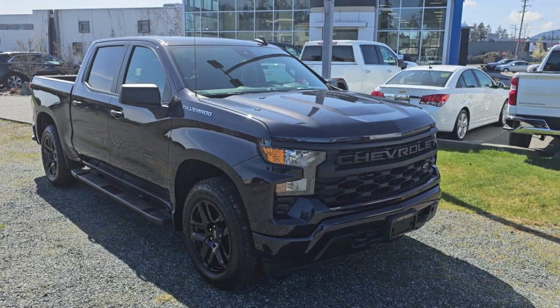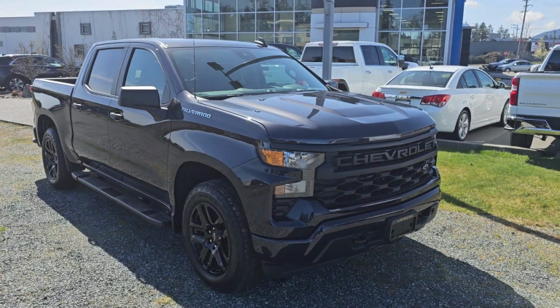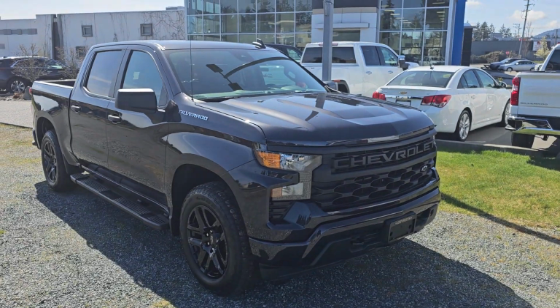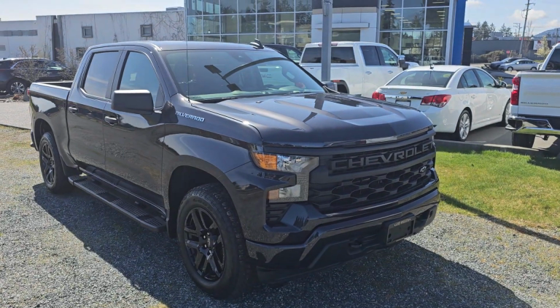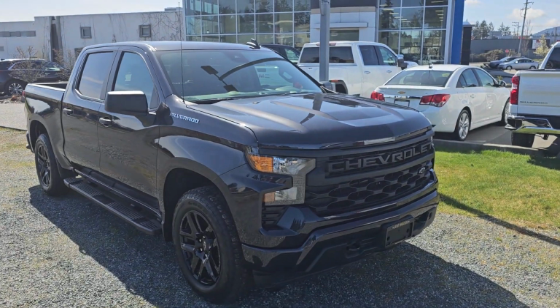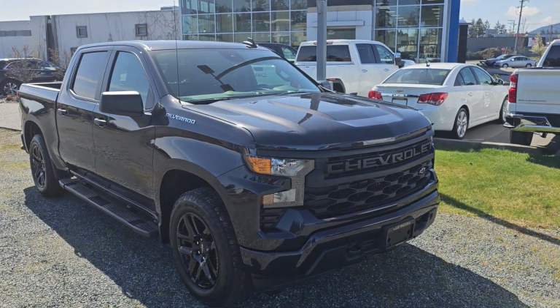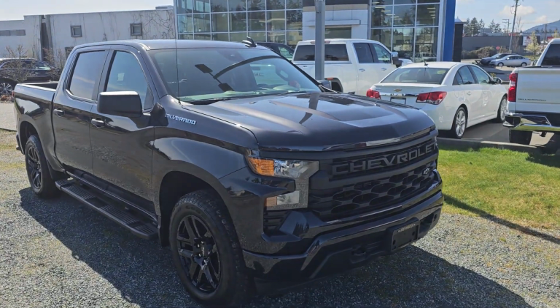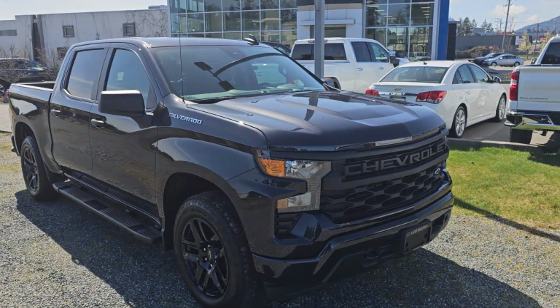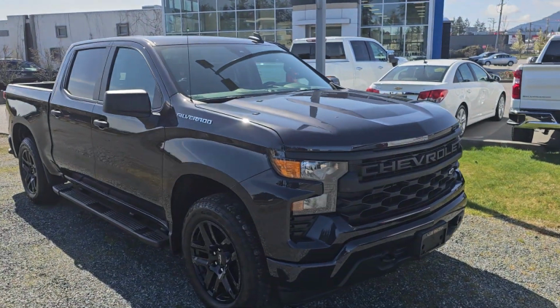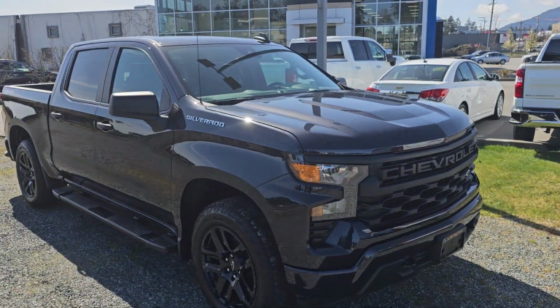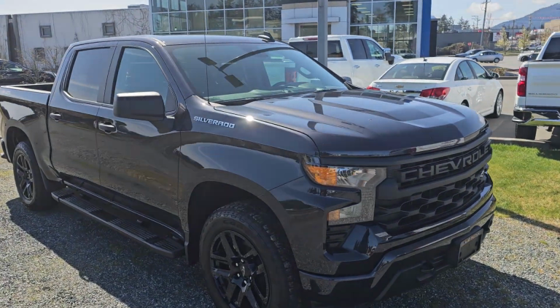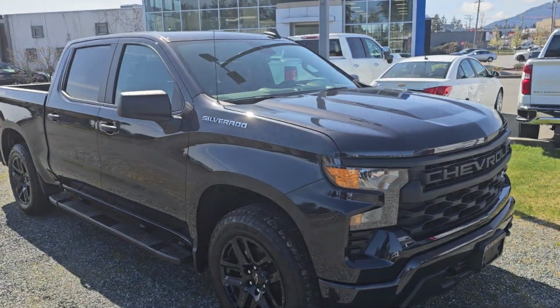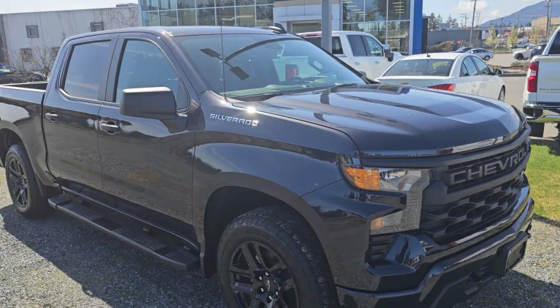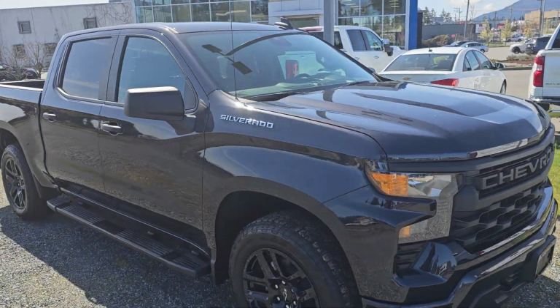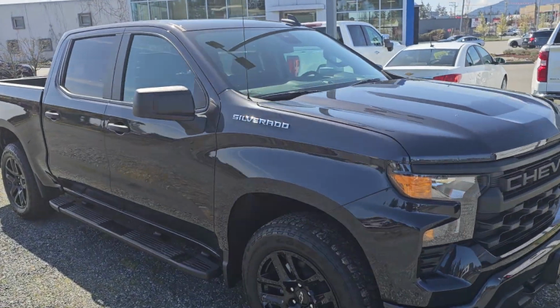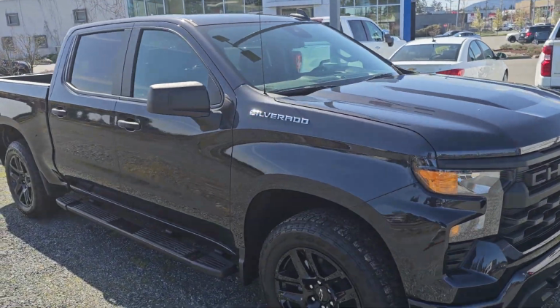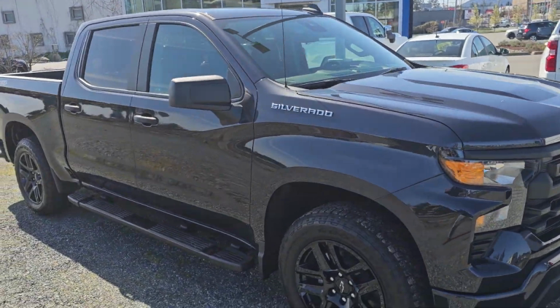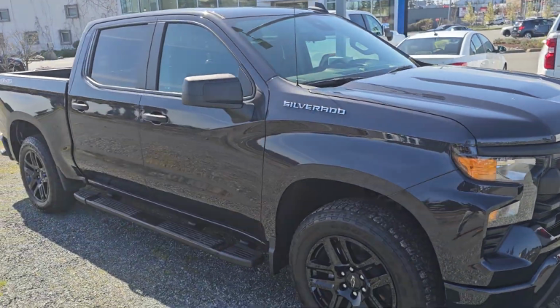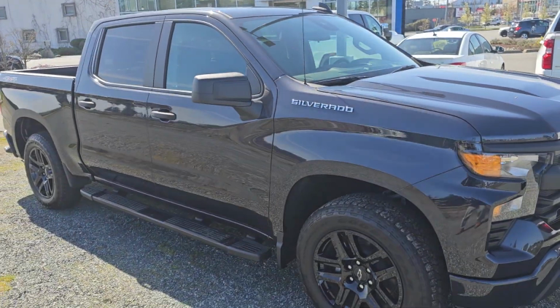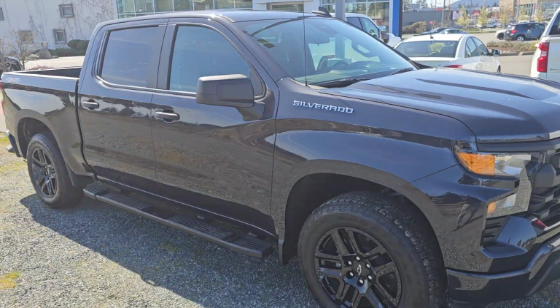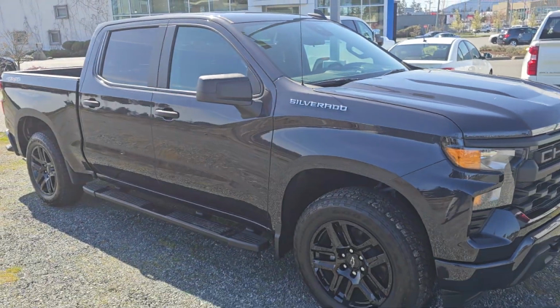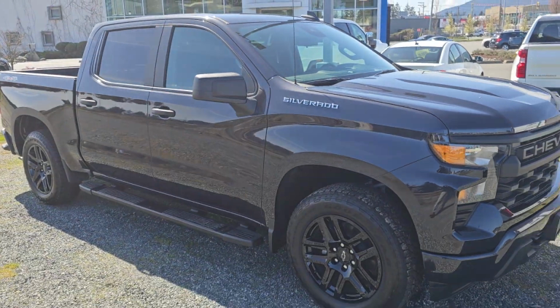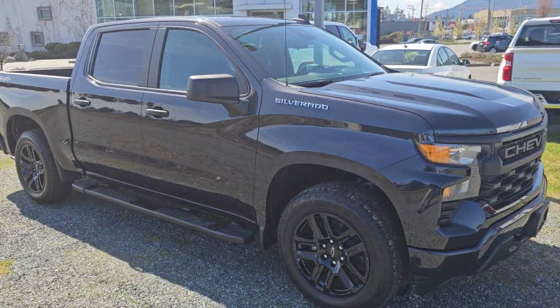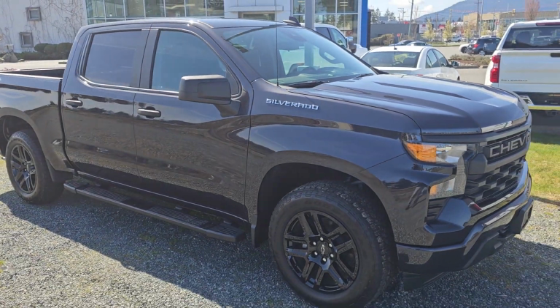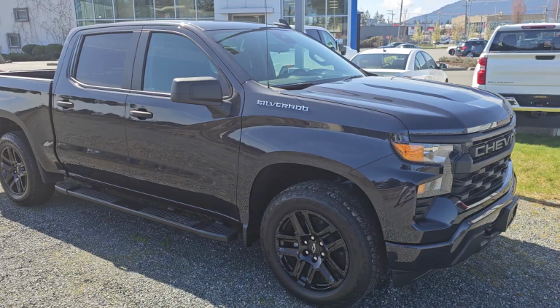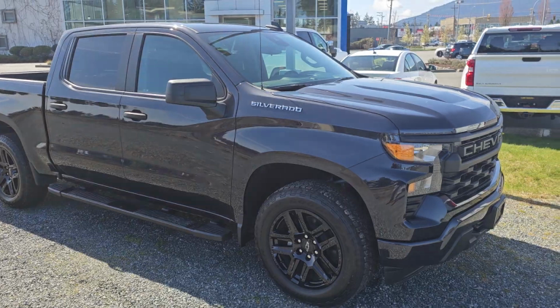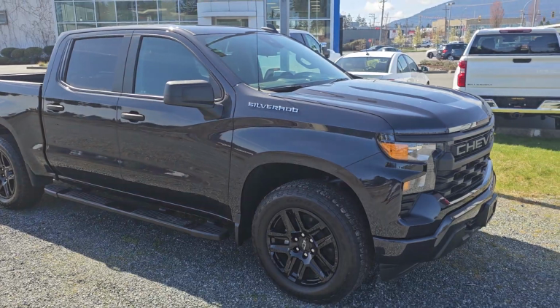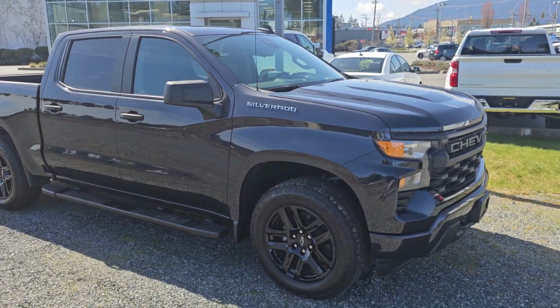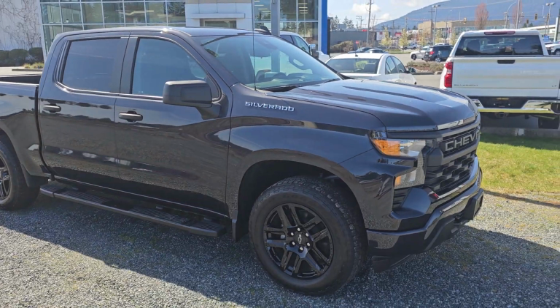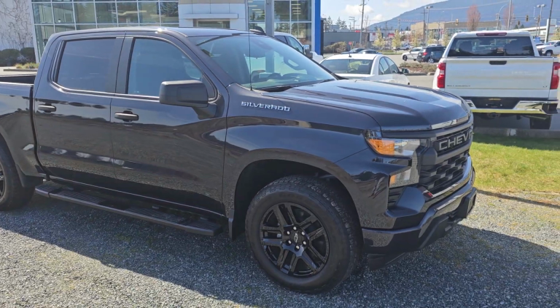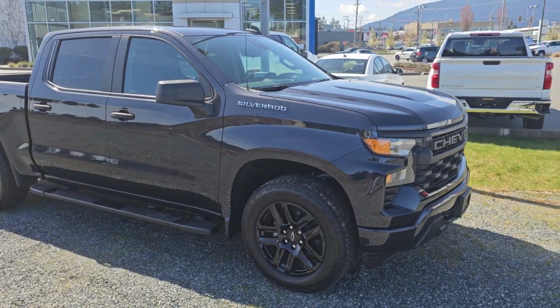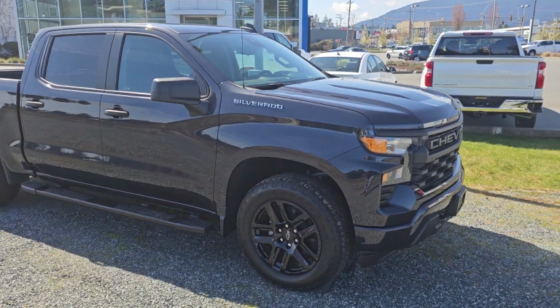Hey Shannon, Steve here from Laird Wheaton. I'm just standing here with this 2022 Chevy Silverado Custom.